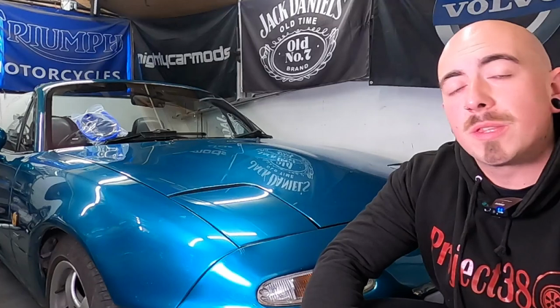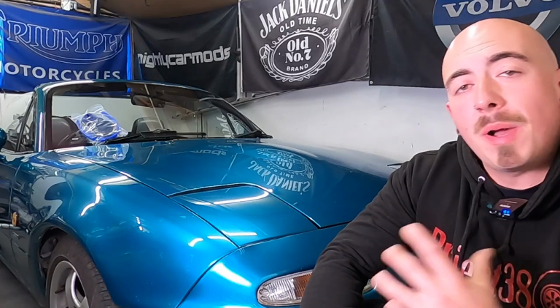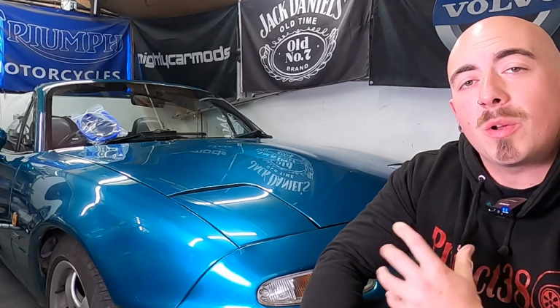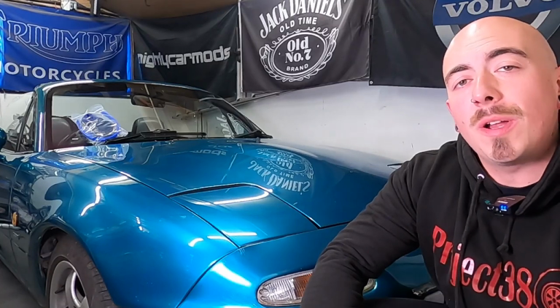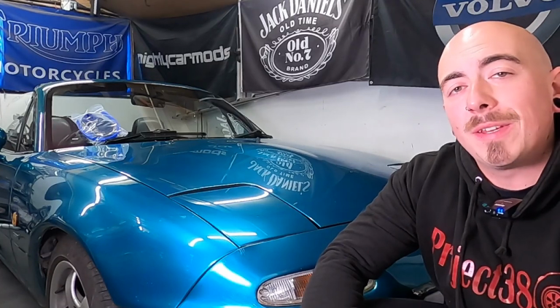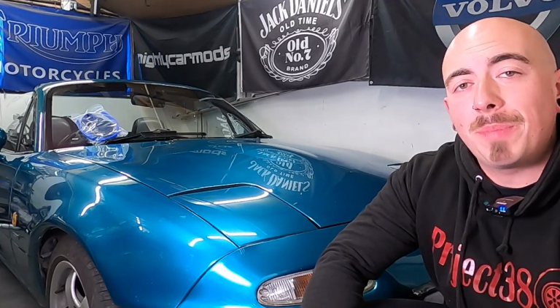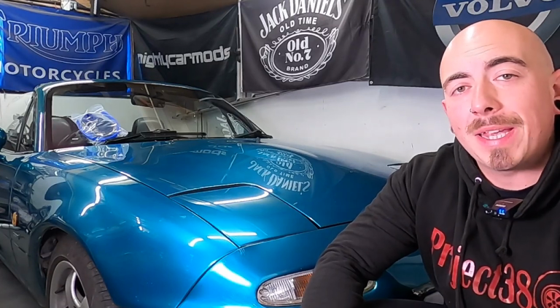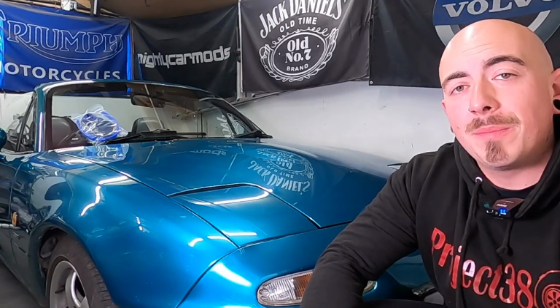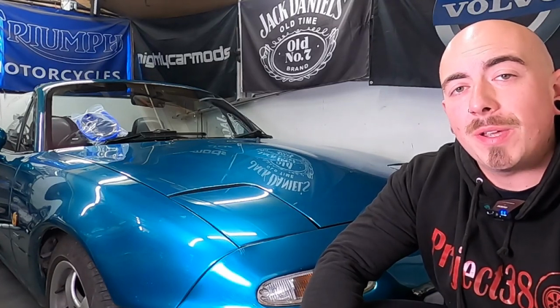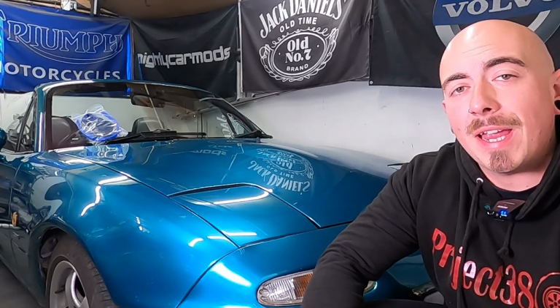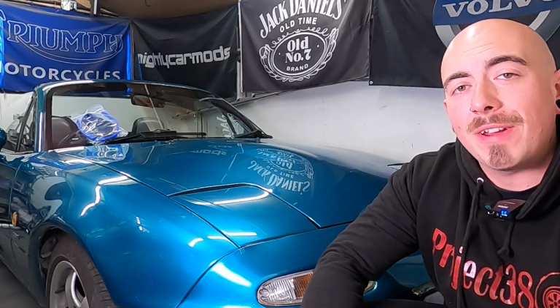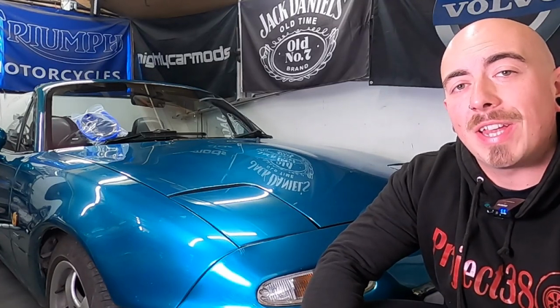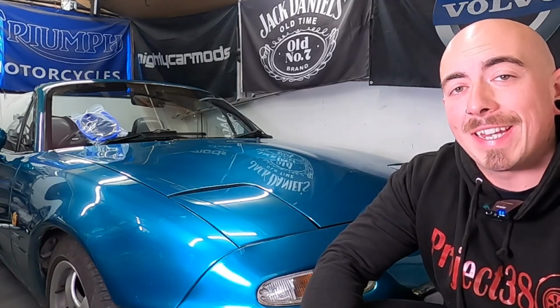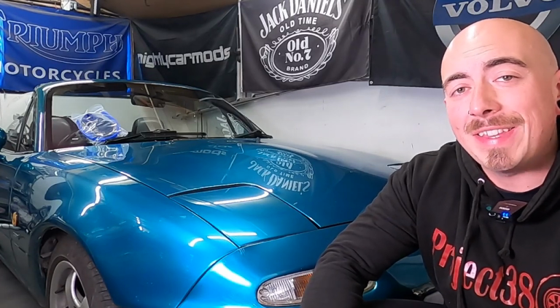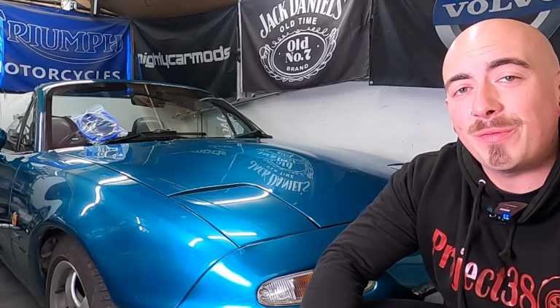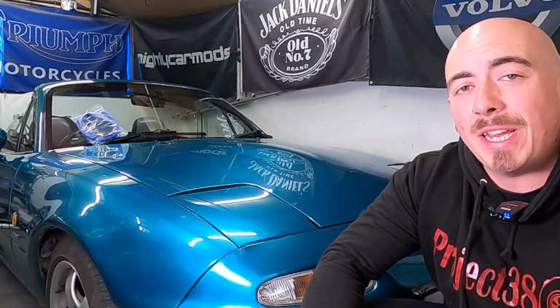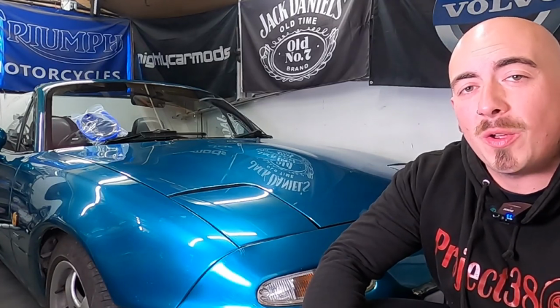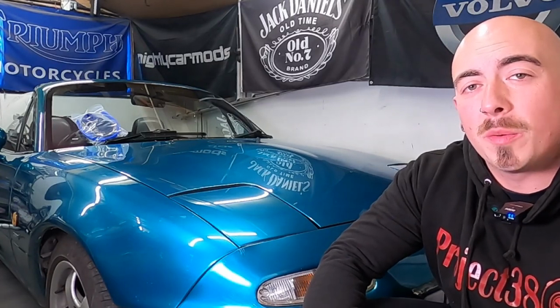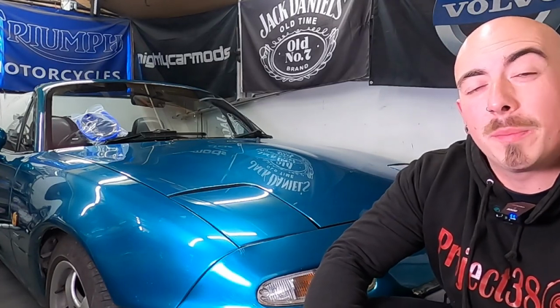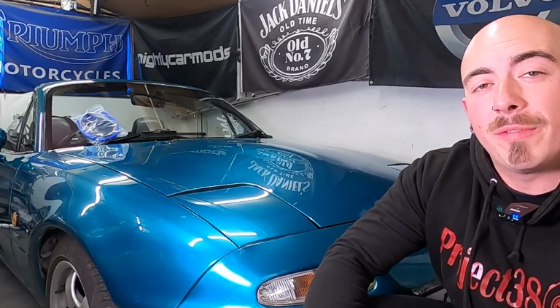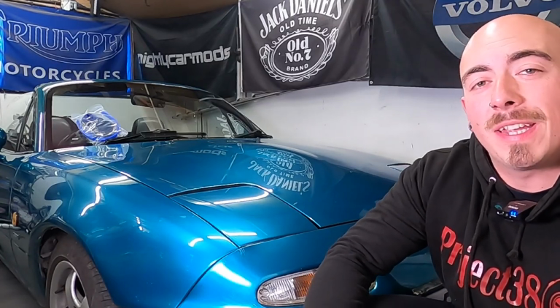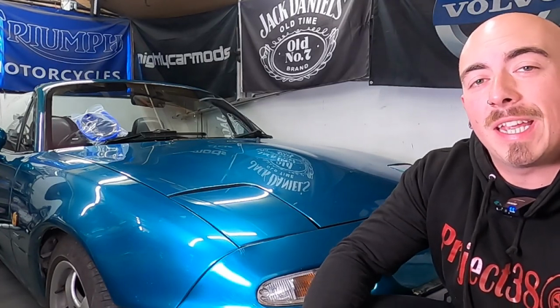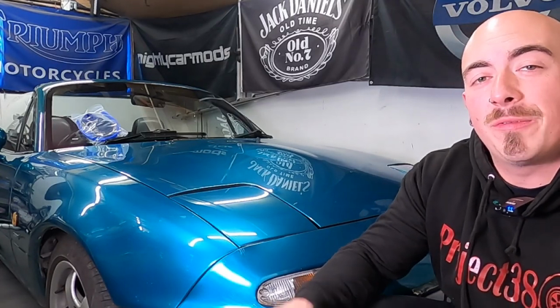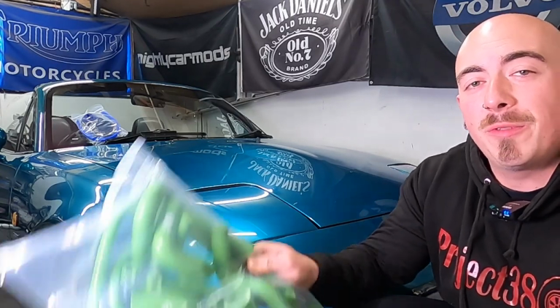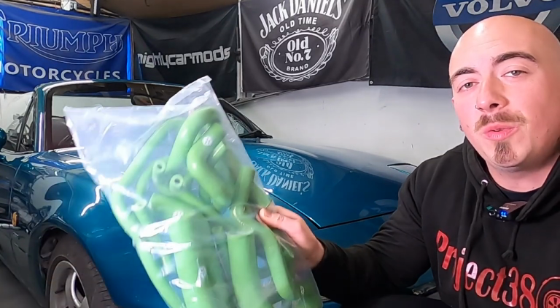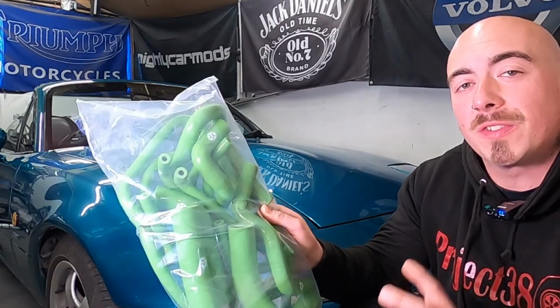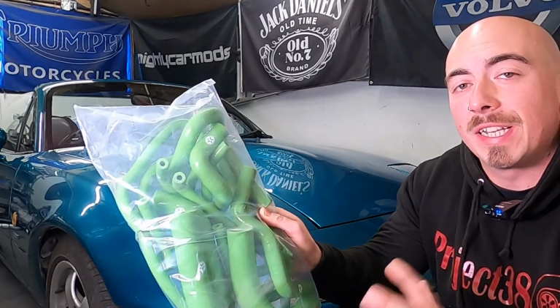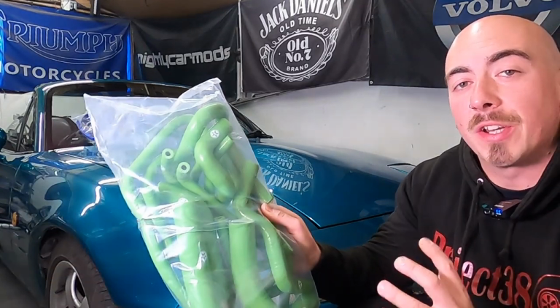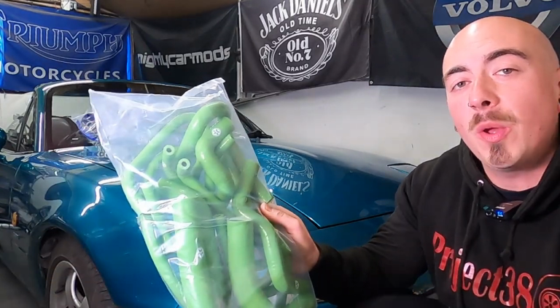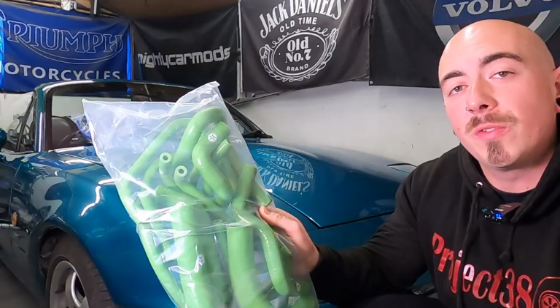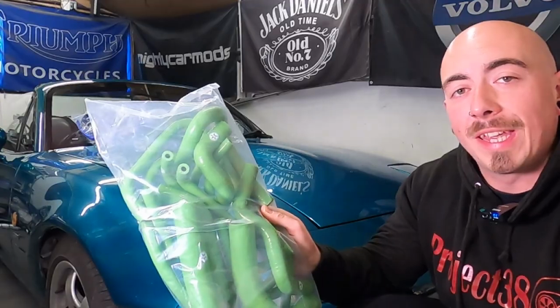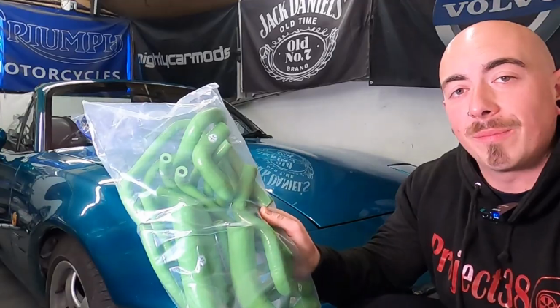The Mark 1 is back in my garage and in this video I'm going to be fitting a full silicon hose kit.